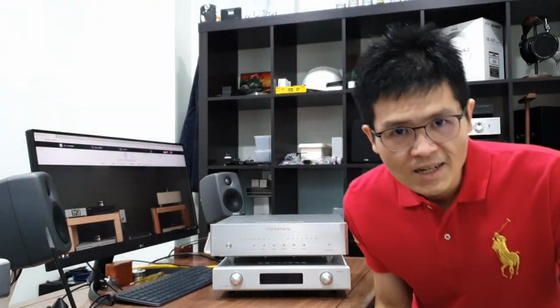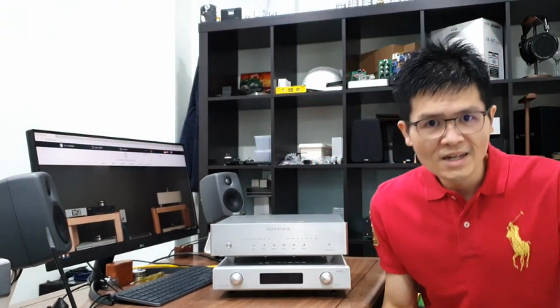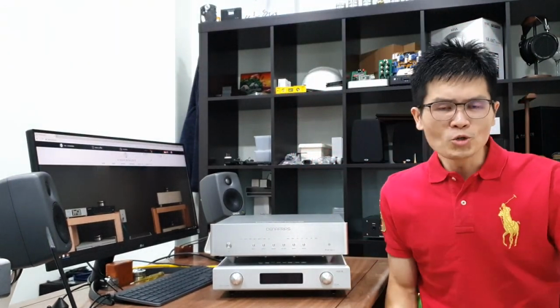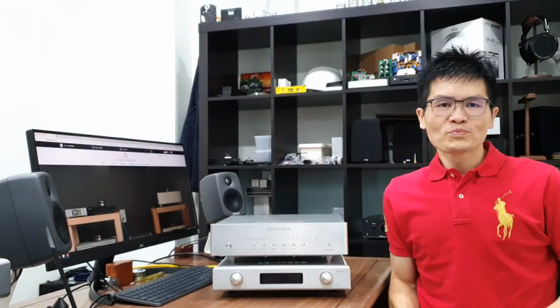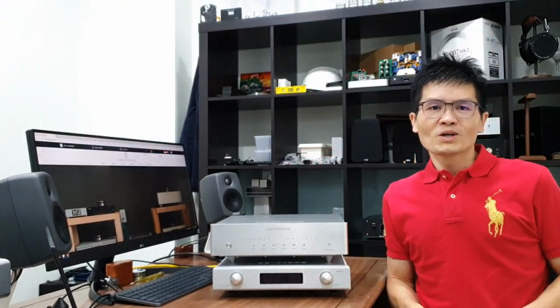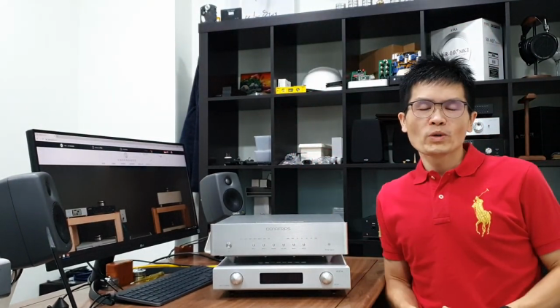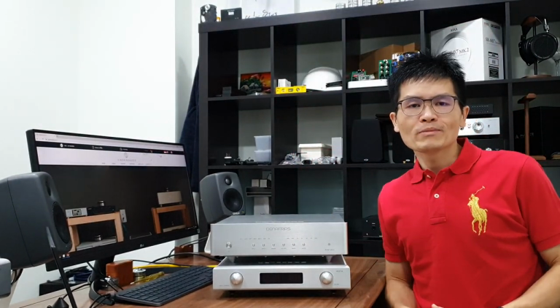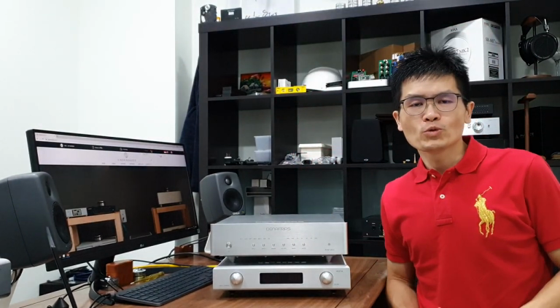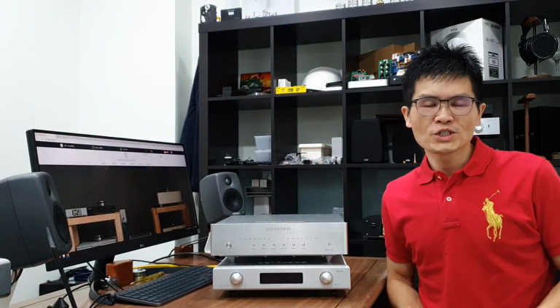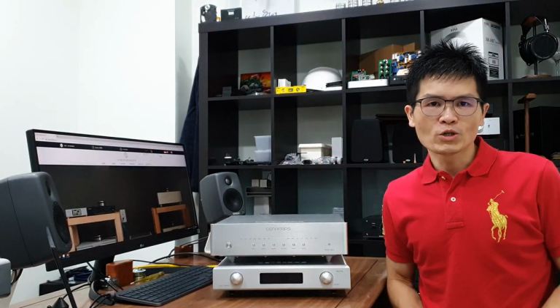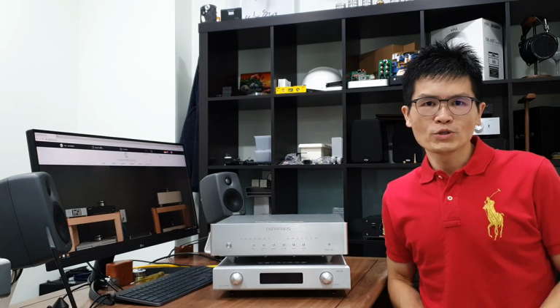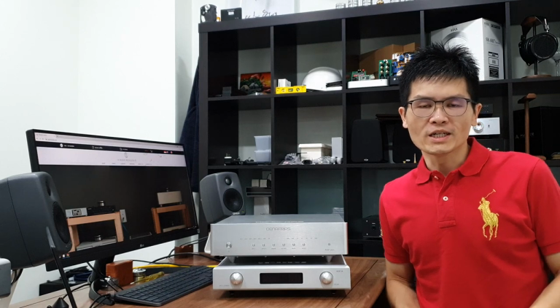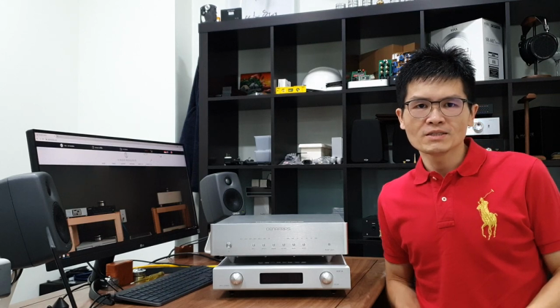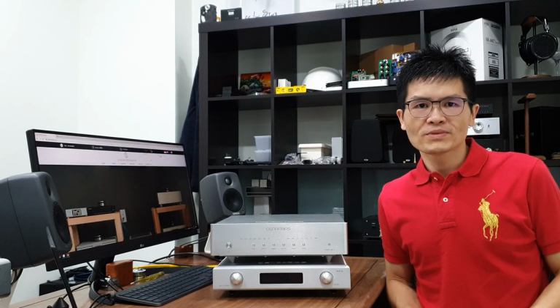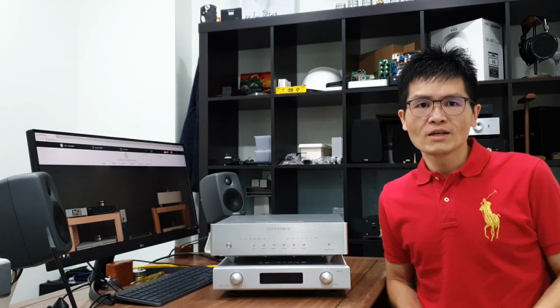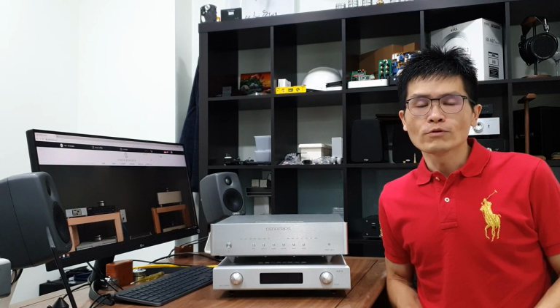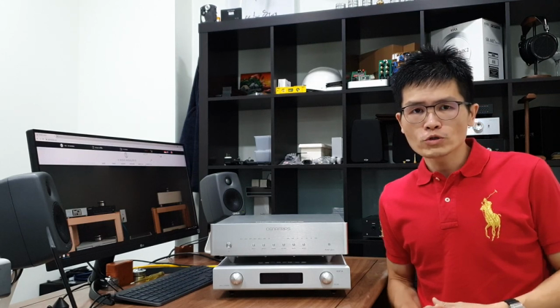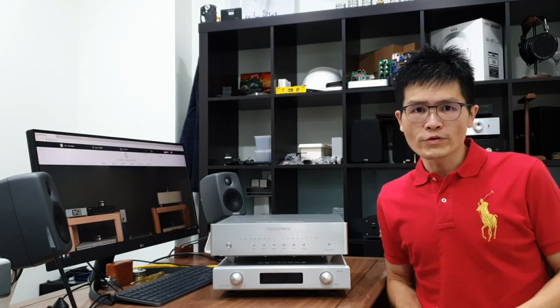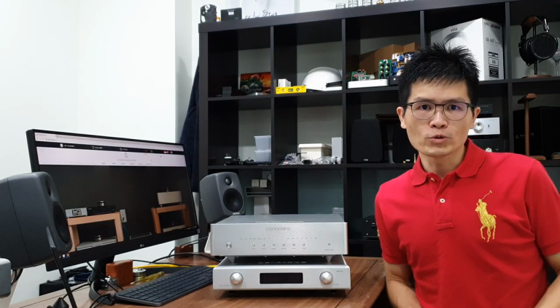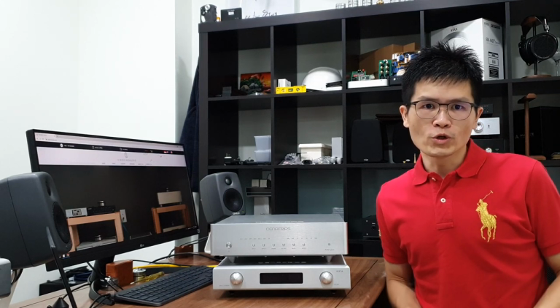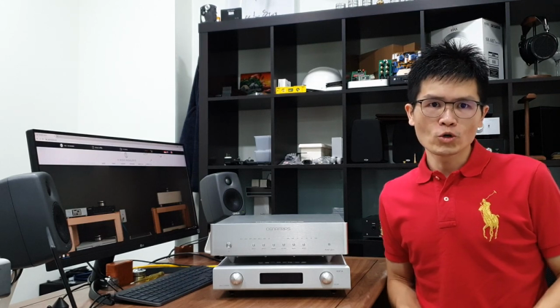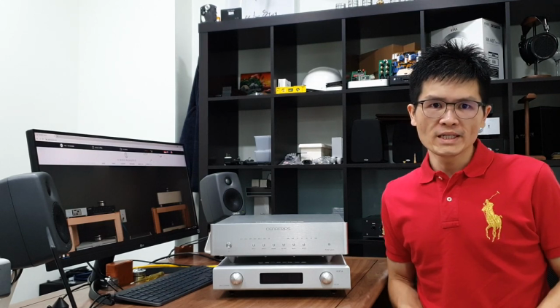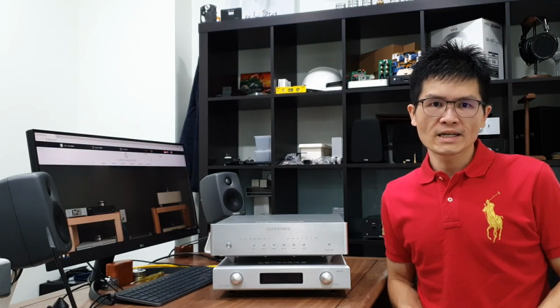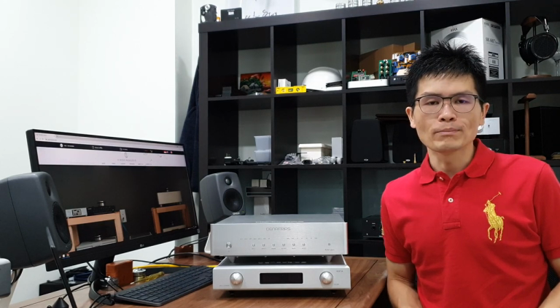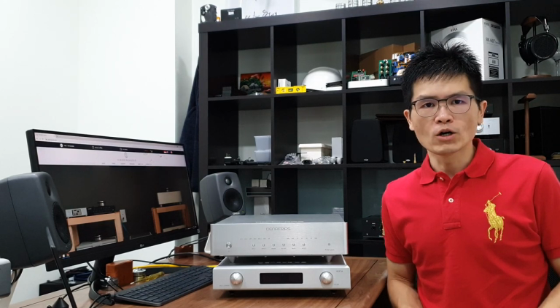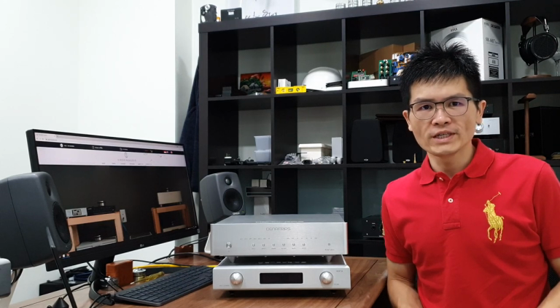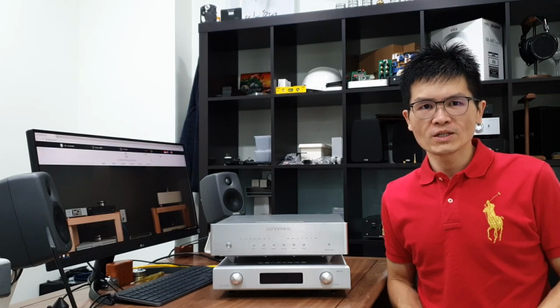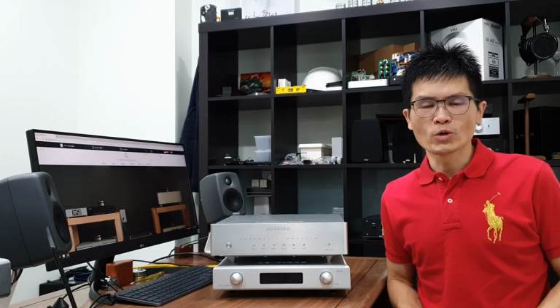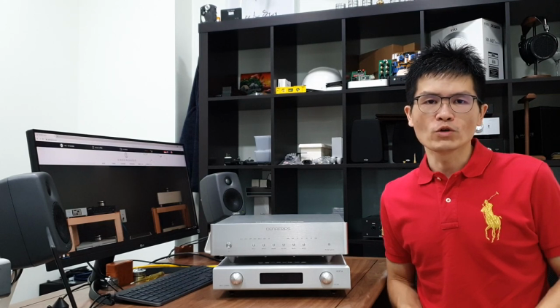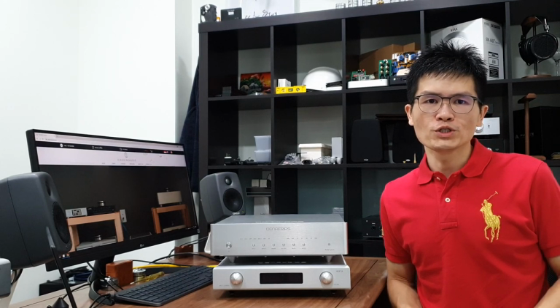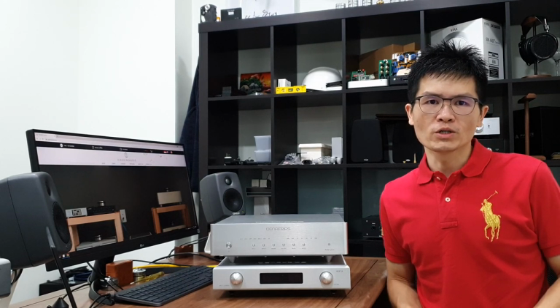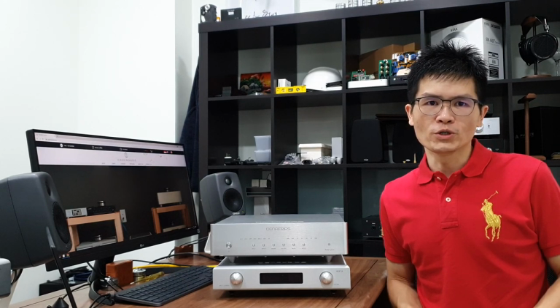Hello, welcome to Winshine Audio channel. For those of you who don't know me, I'm Alvin, owner of Winshine Audio.